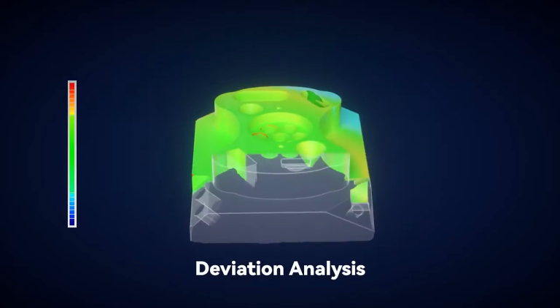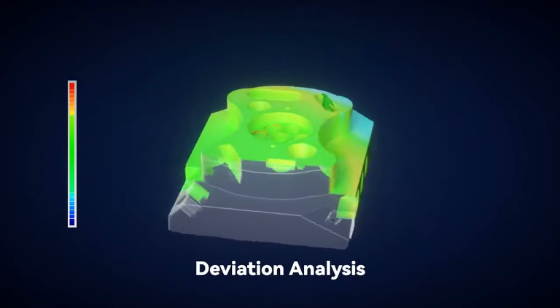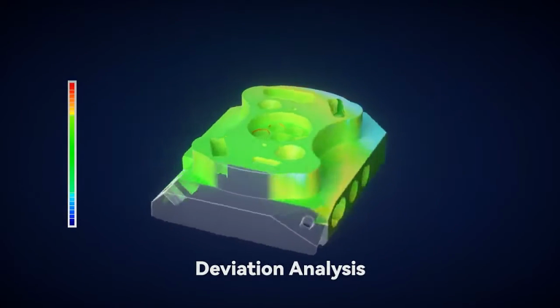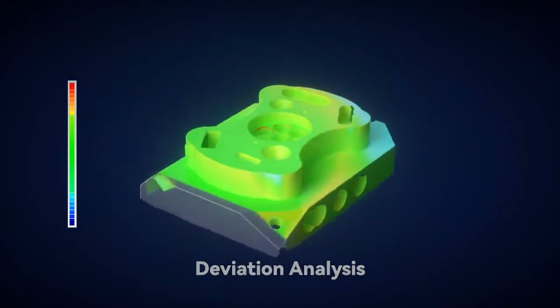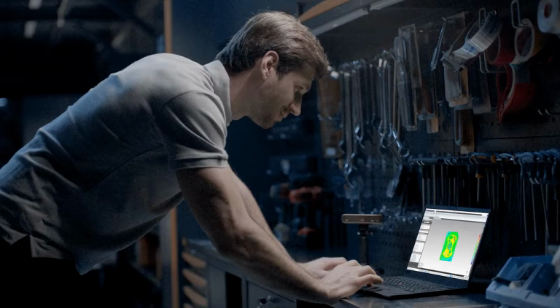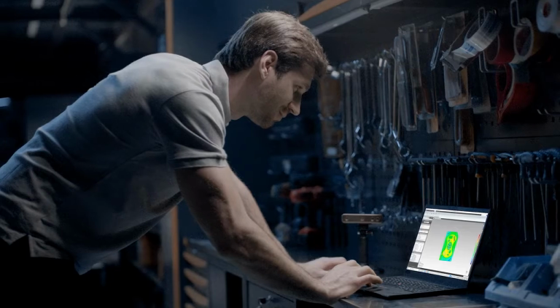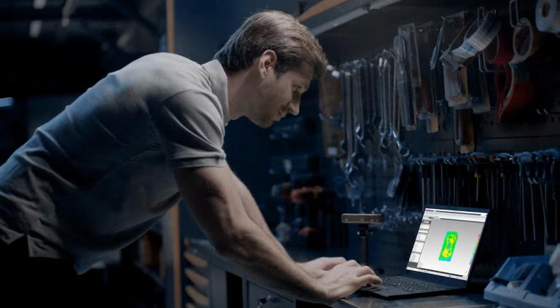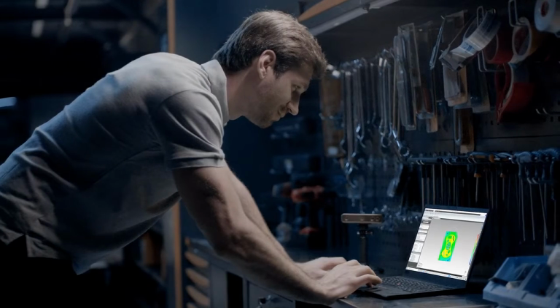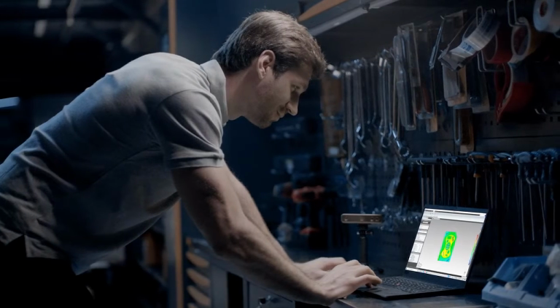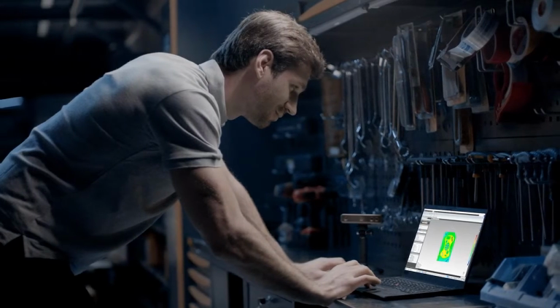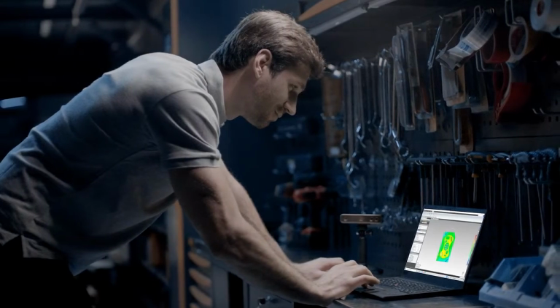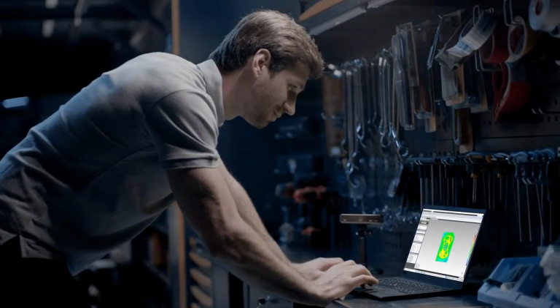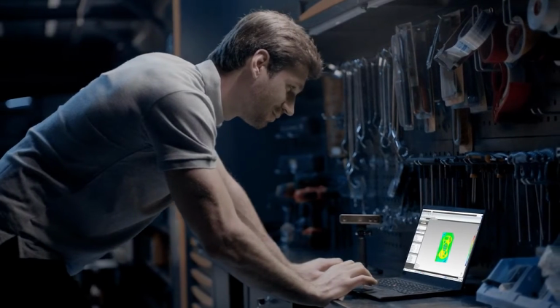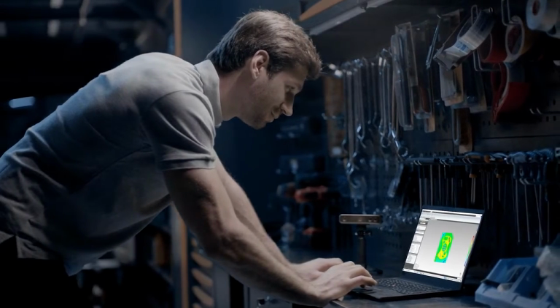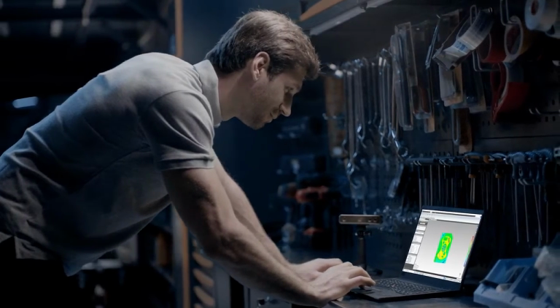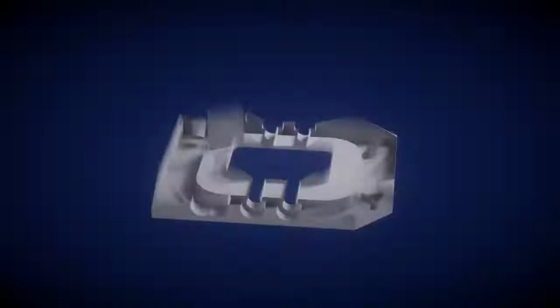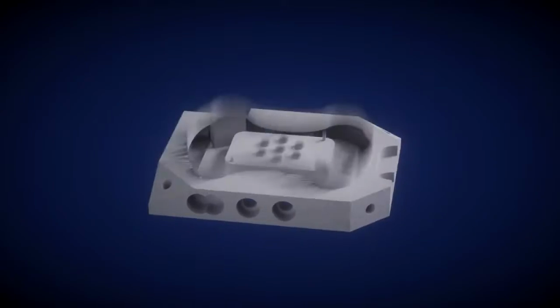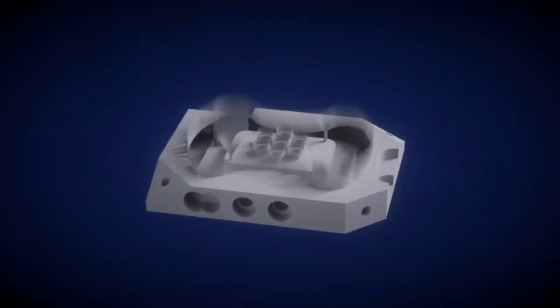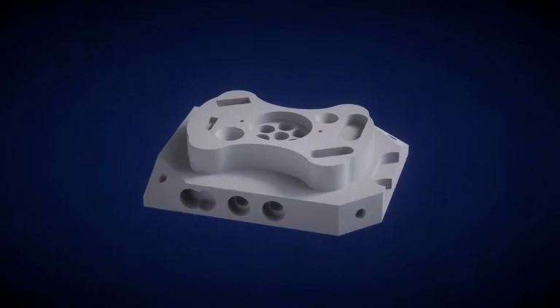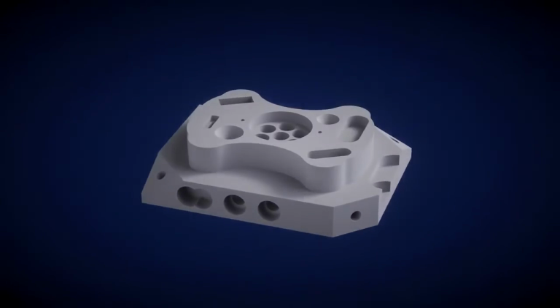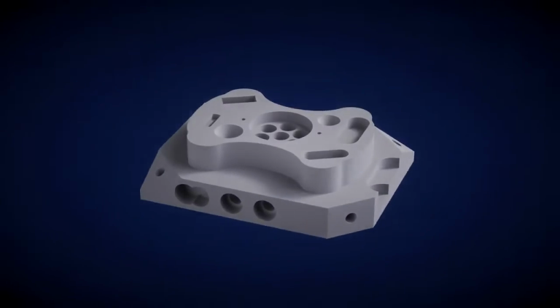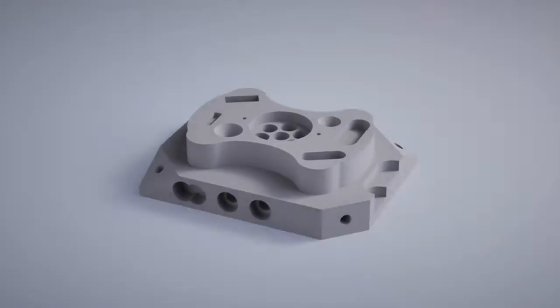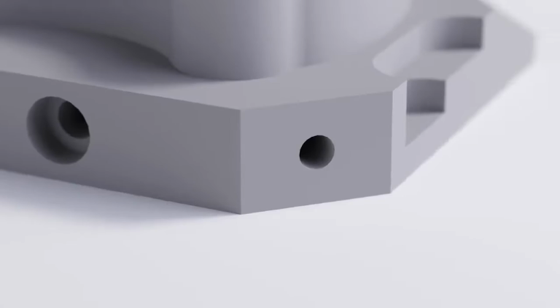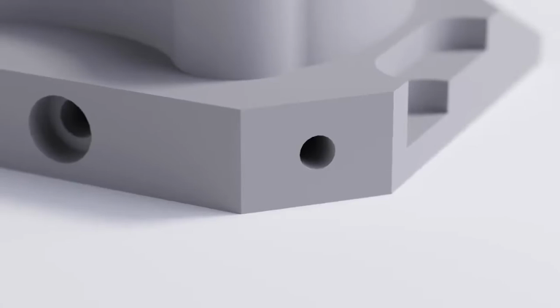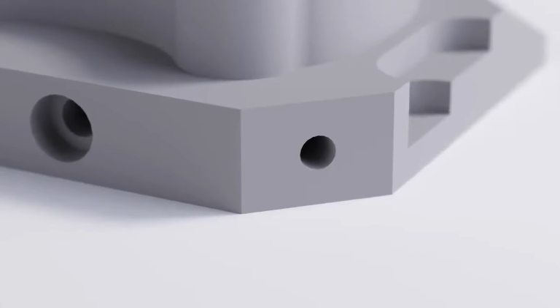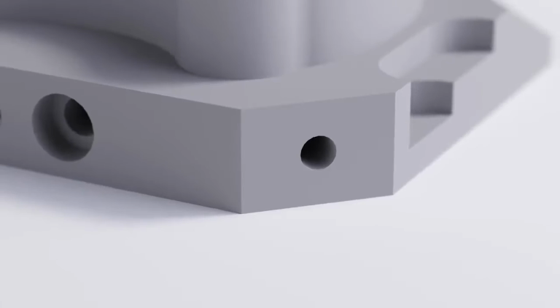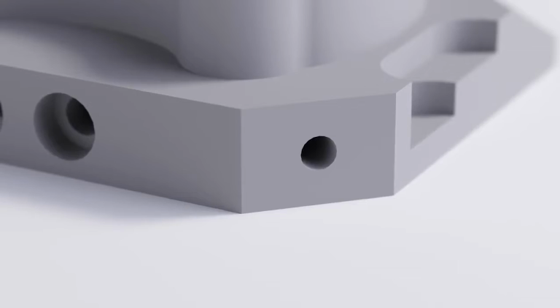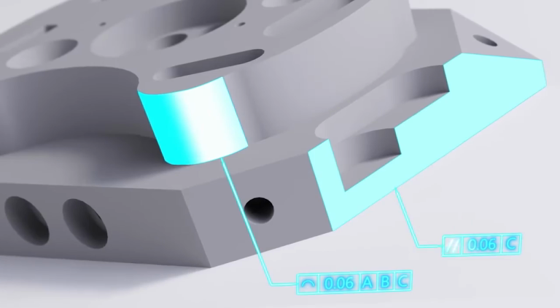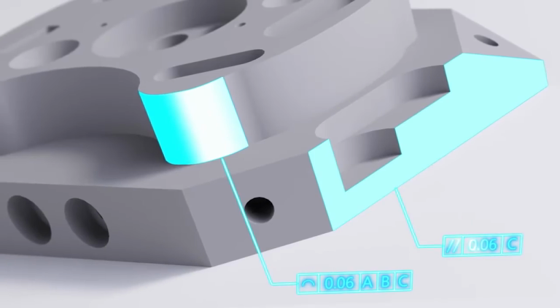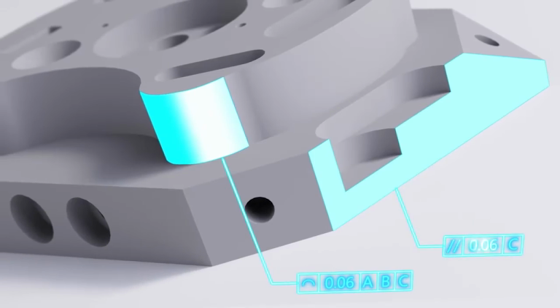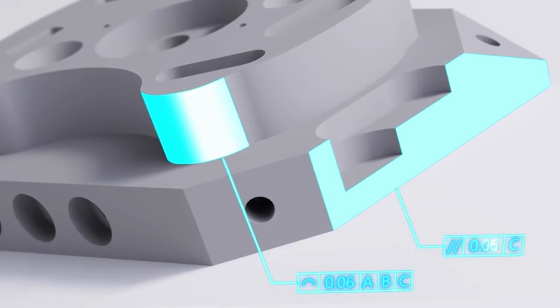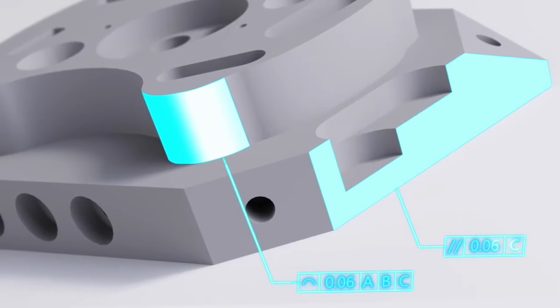It makes it easier to redevelop or improve the product by reverse-engineering the product structure.